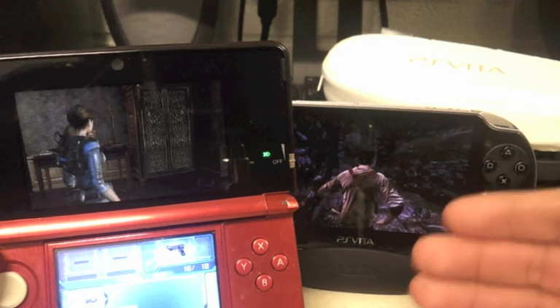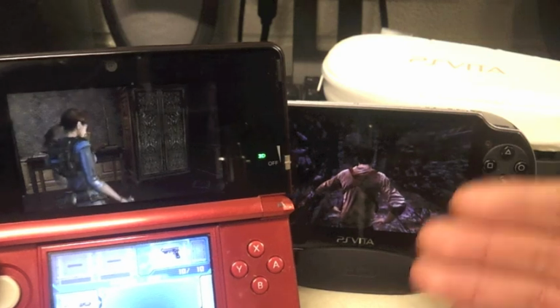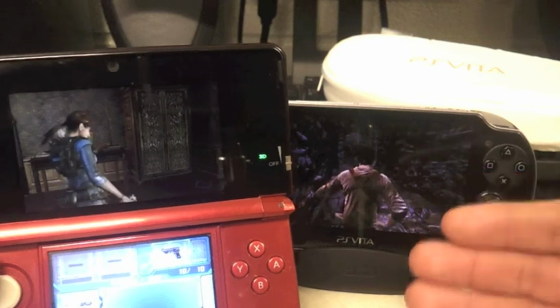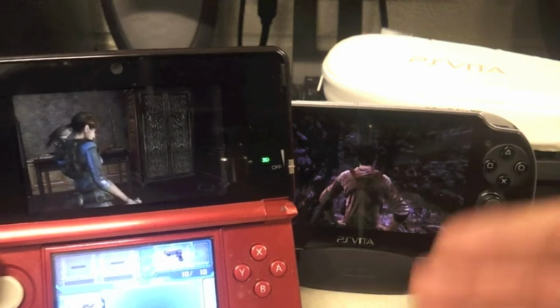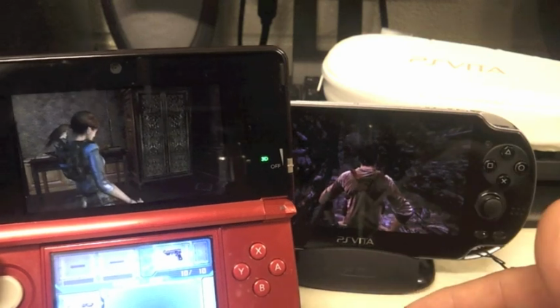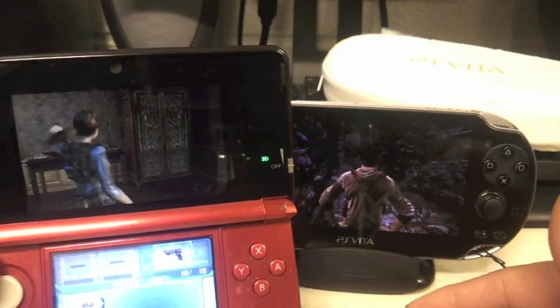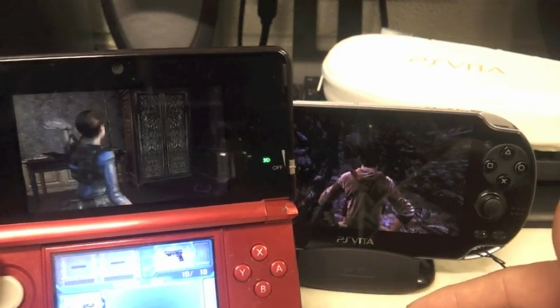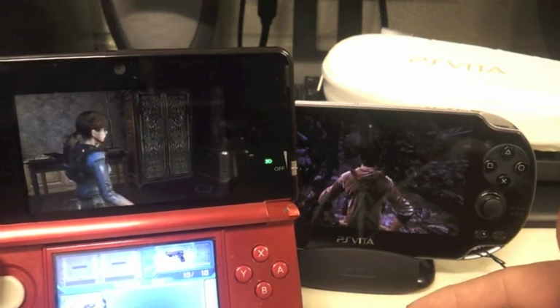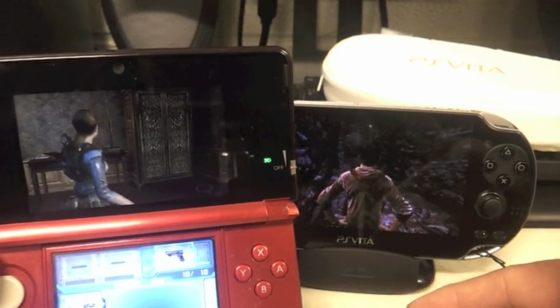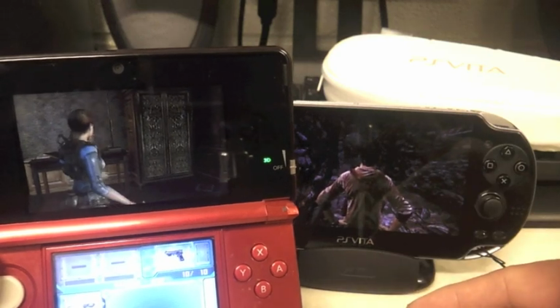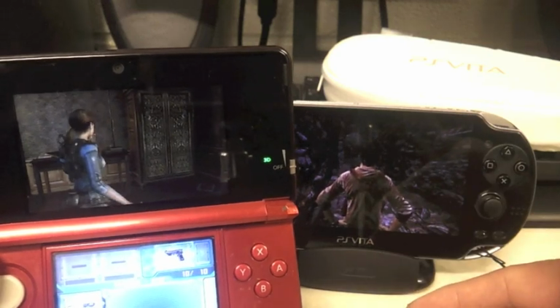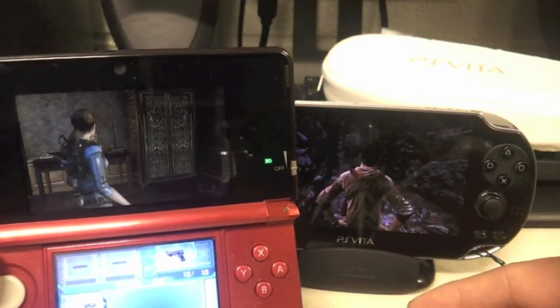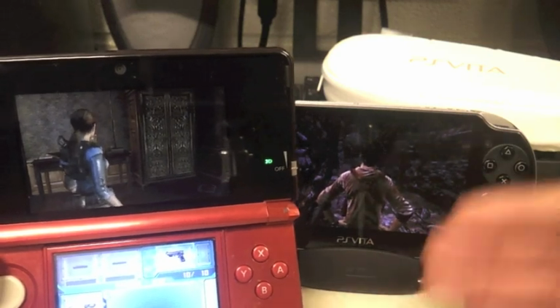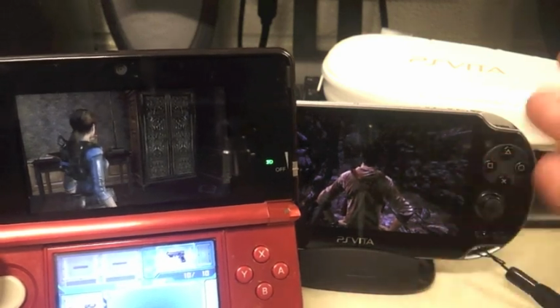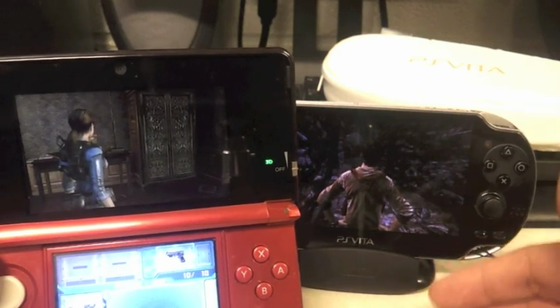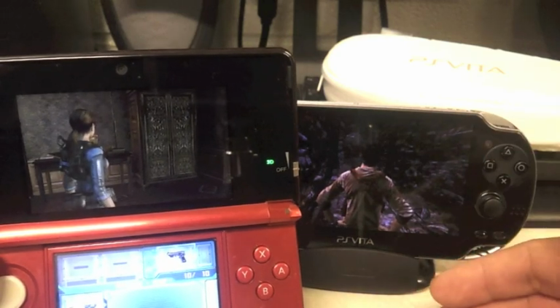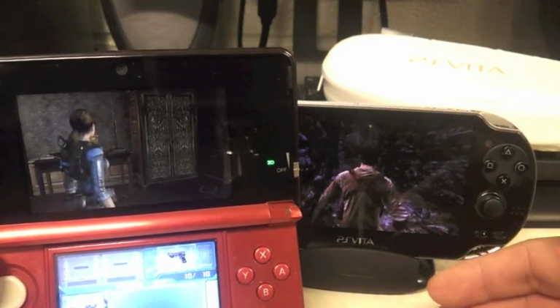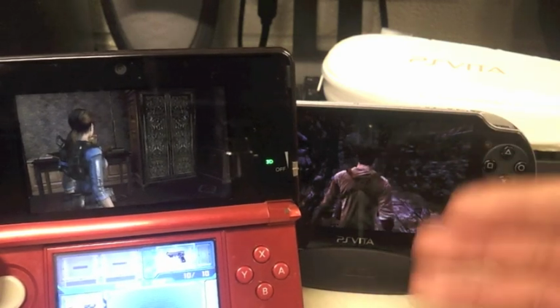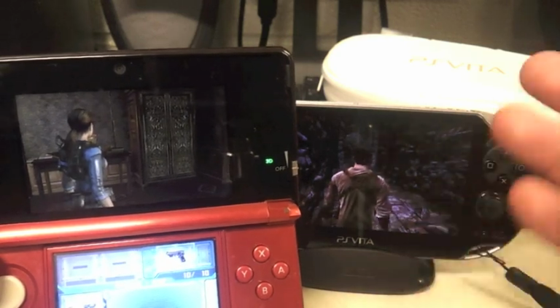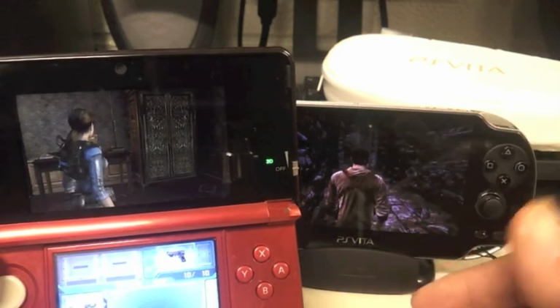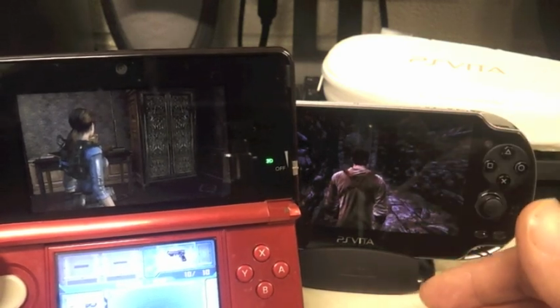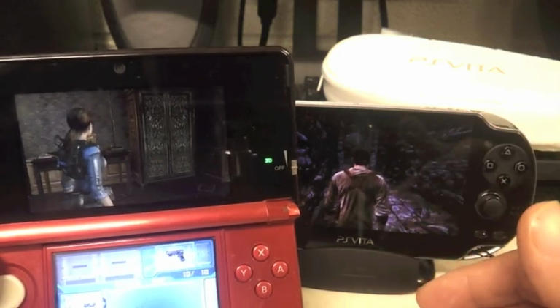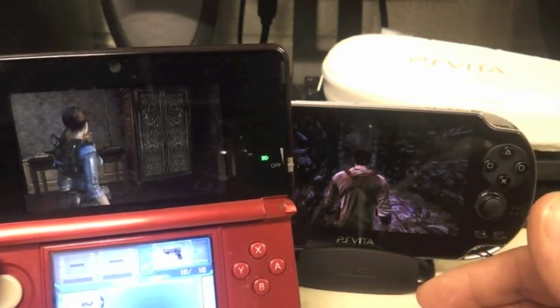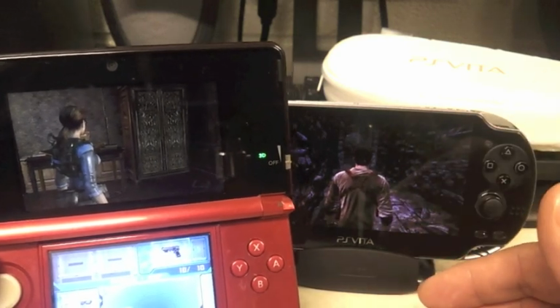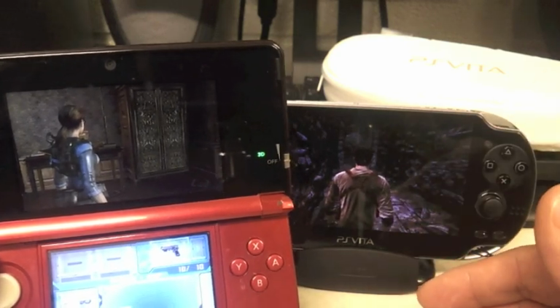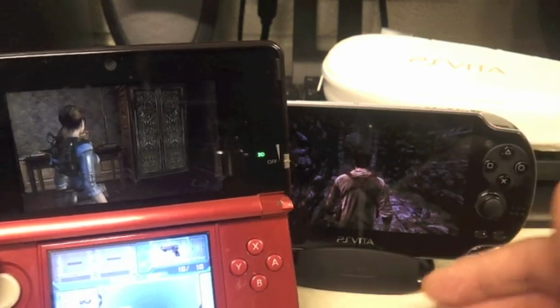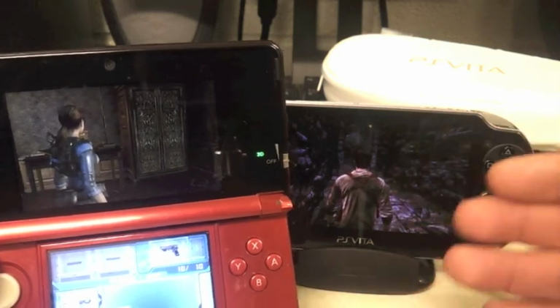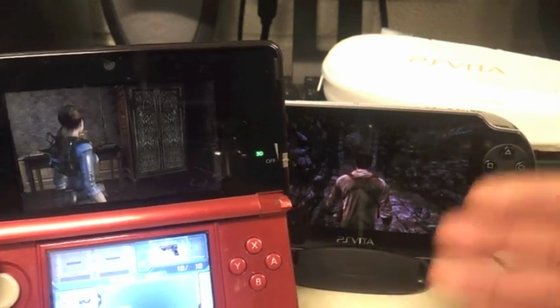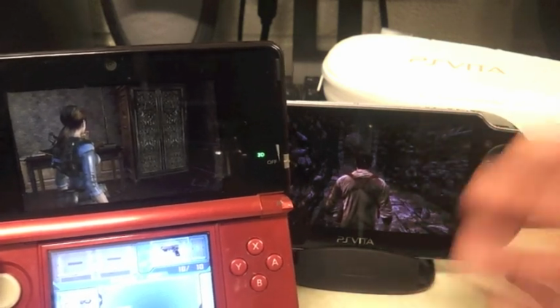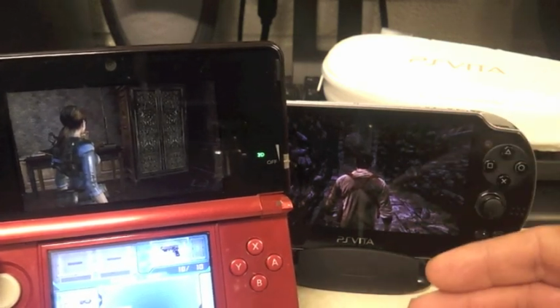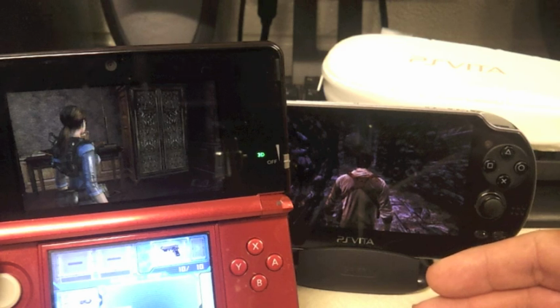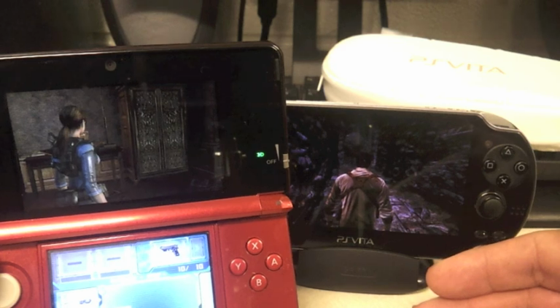Maybe I will get the circle pad so my daughters can play with it and use it for their other games.